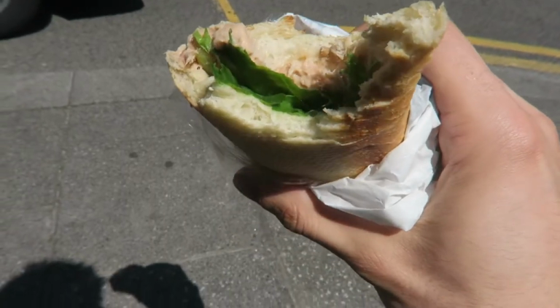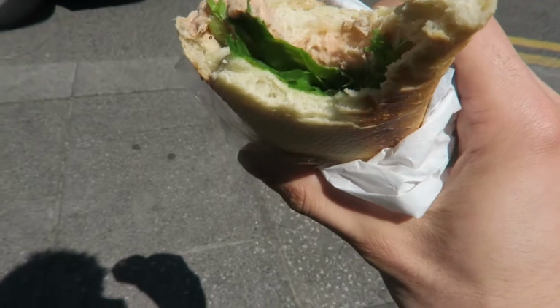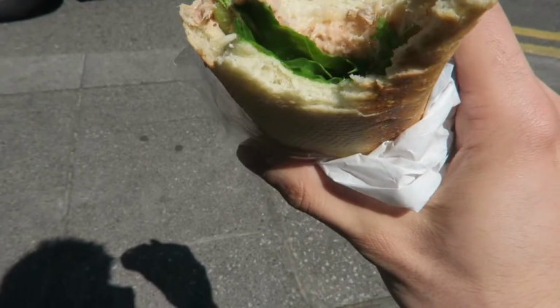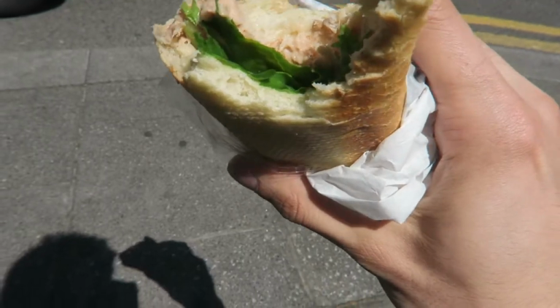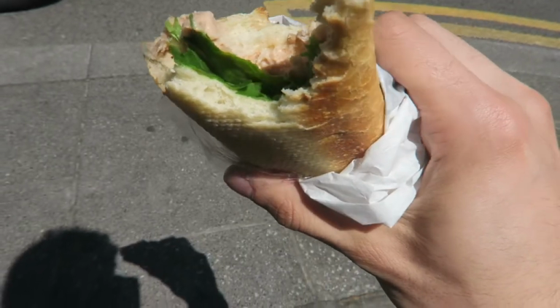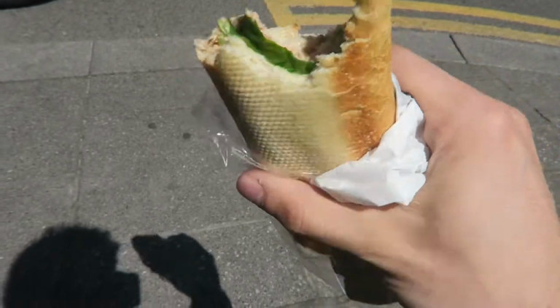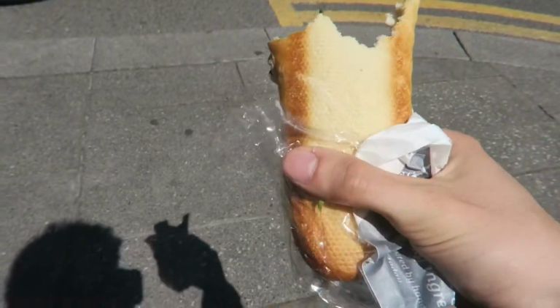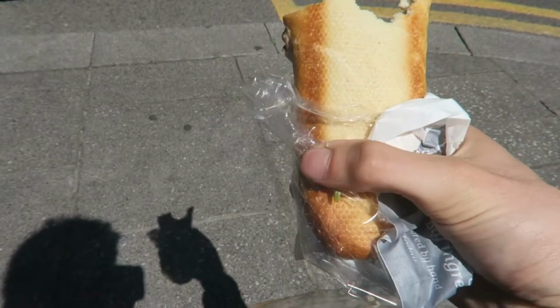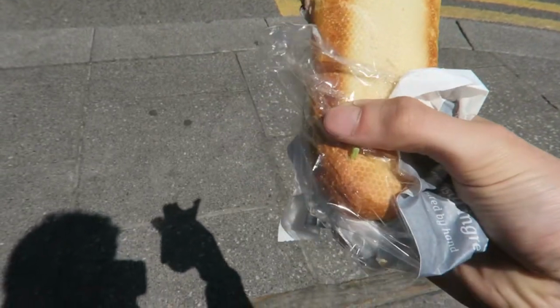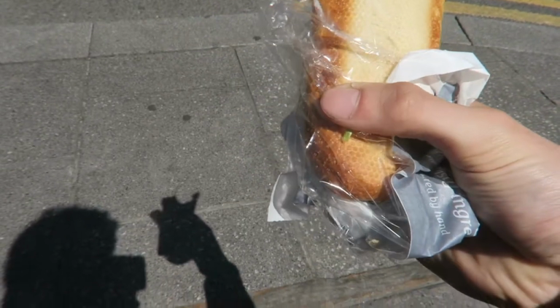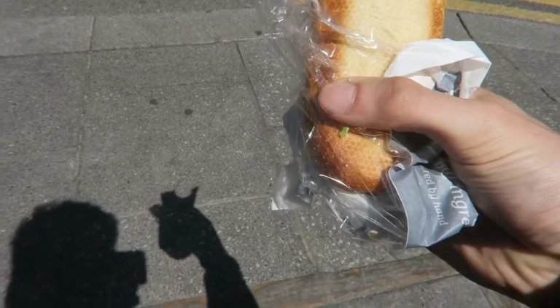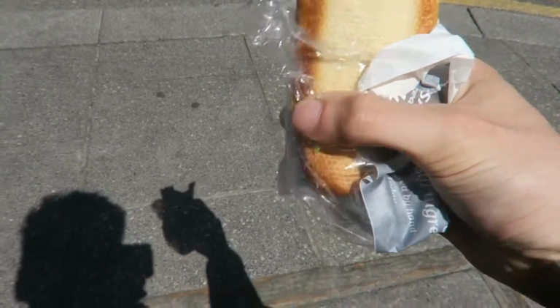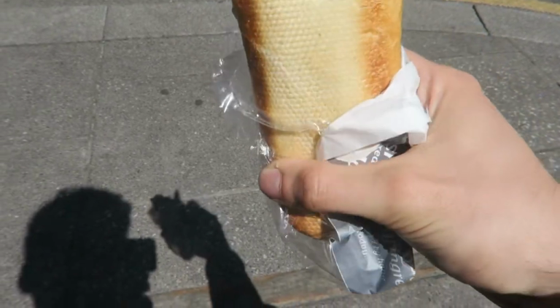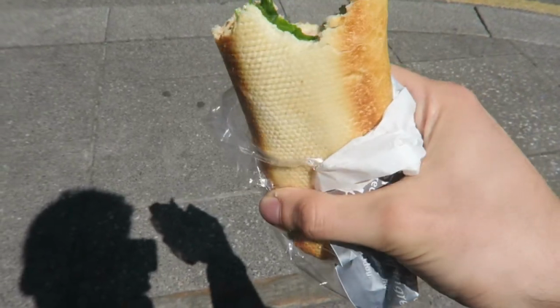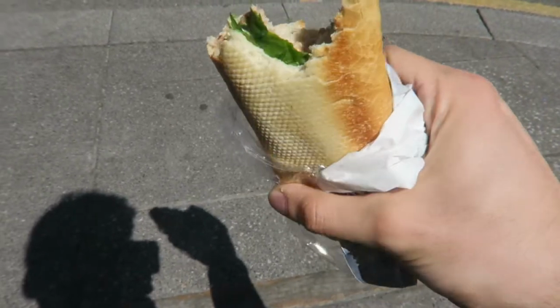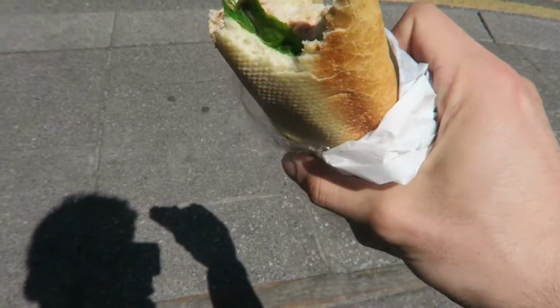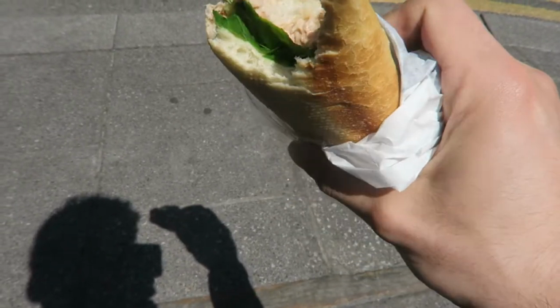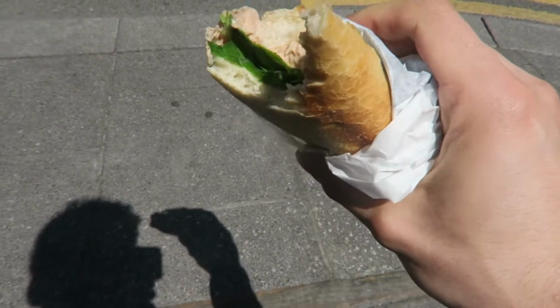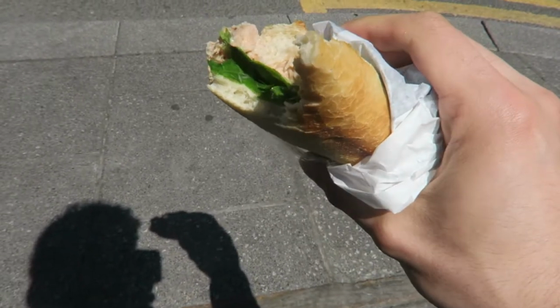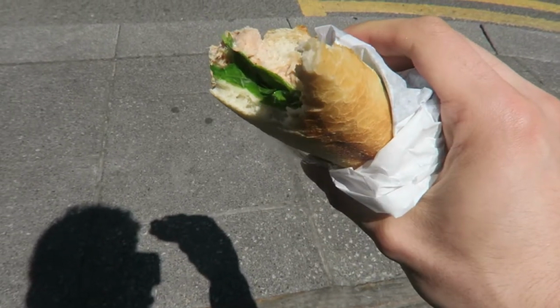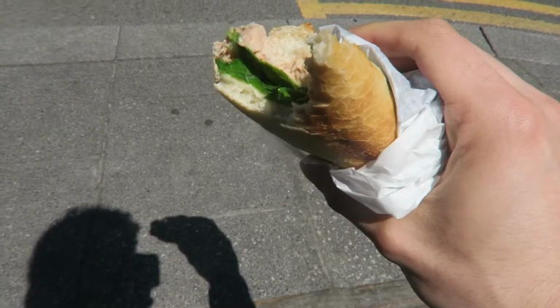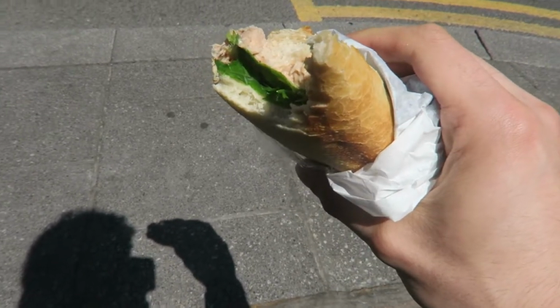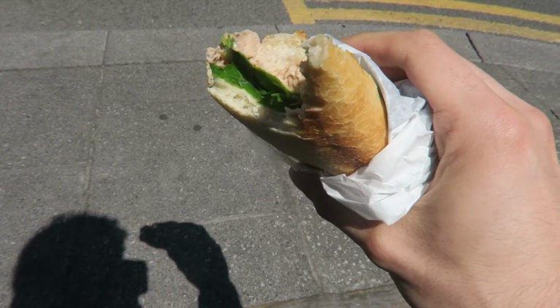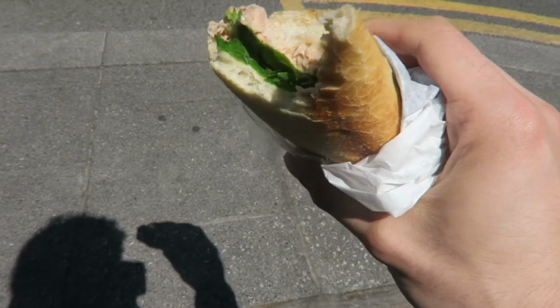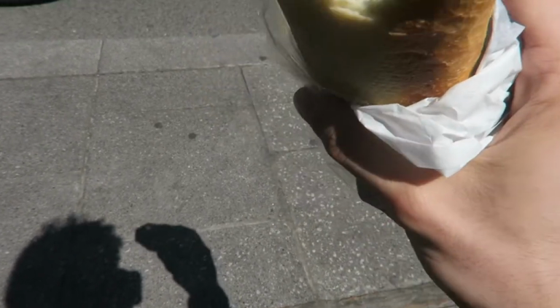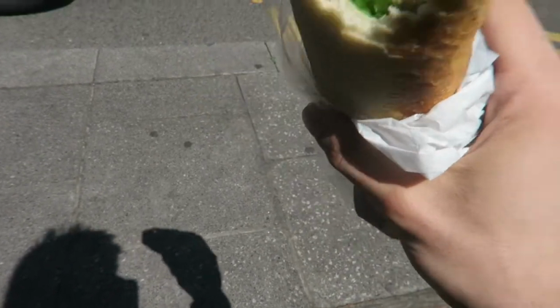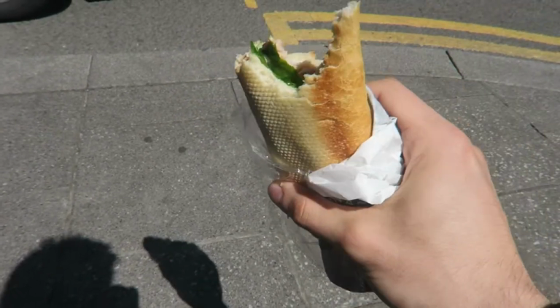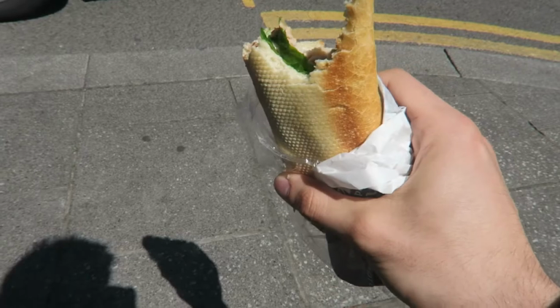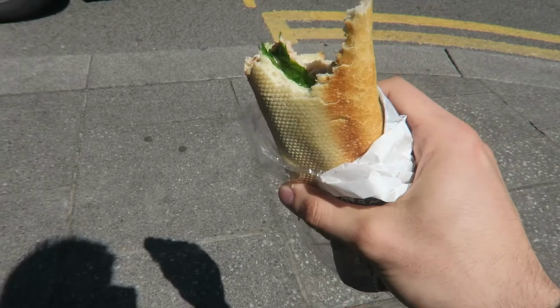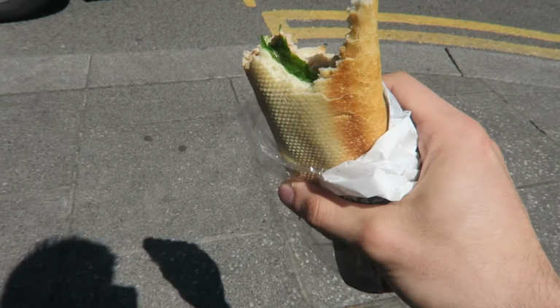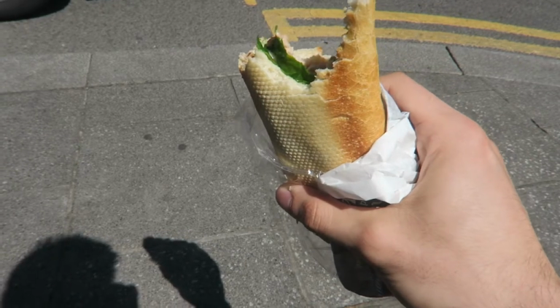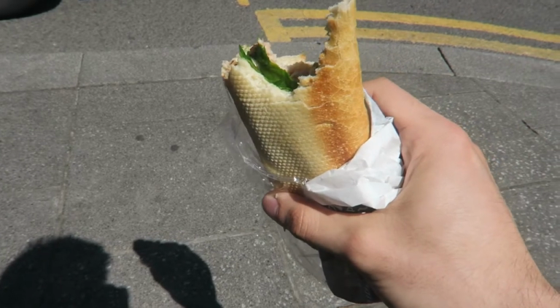We're just gonna eat this tuna crunch, take our pre-workout, and then we're going off to the gym. Also, we're gonna look for a vest.